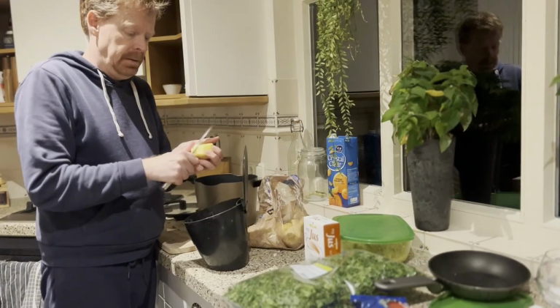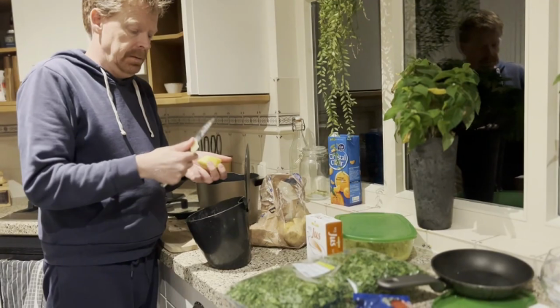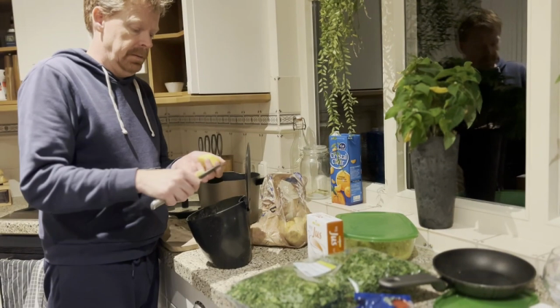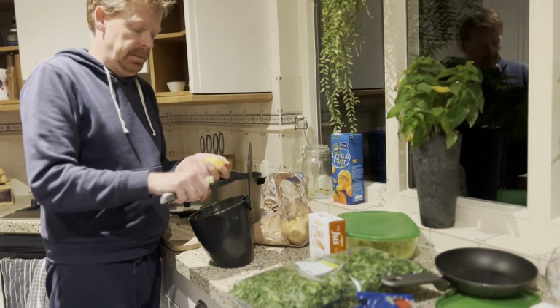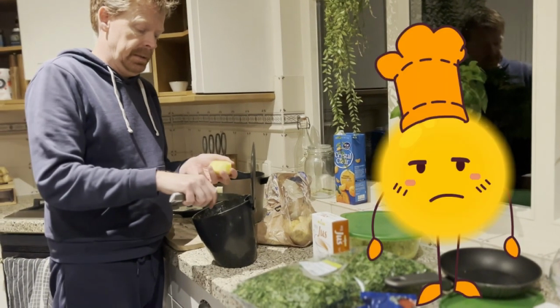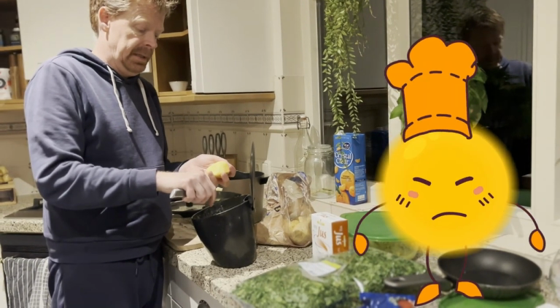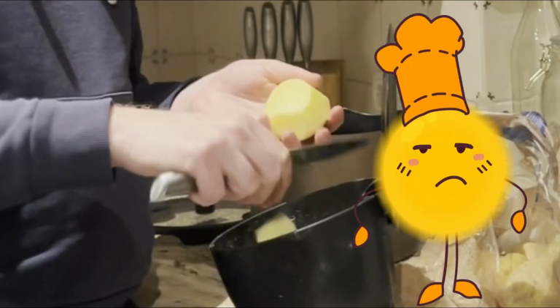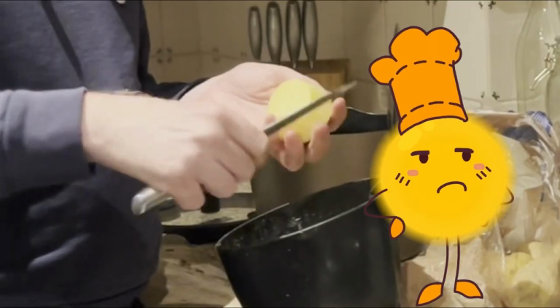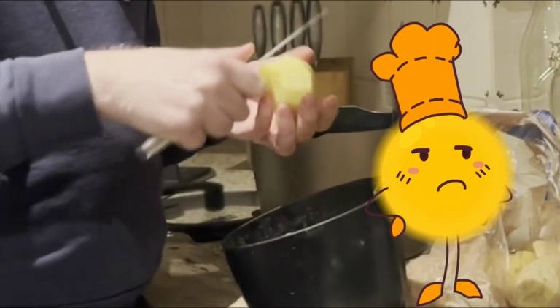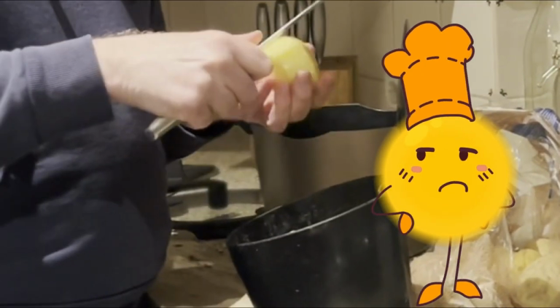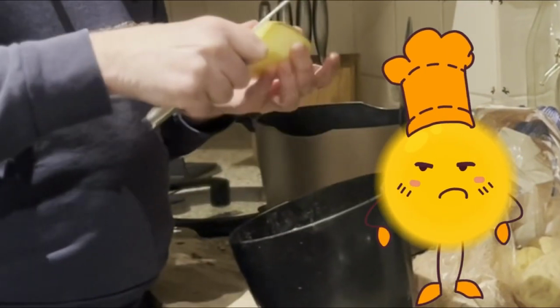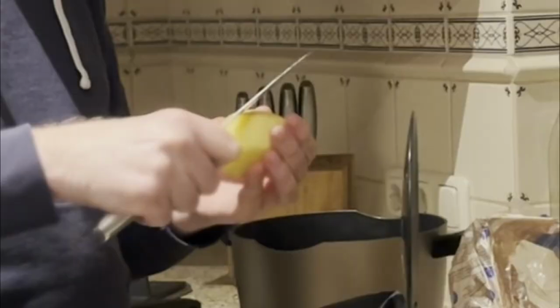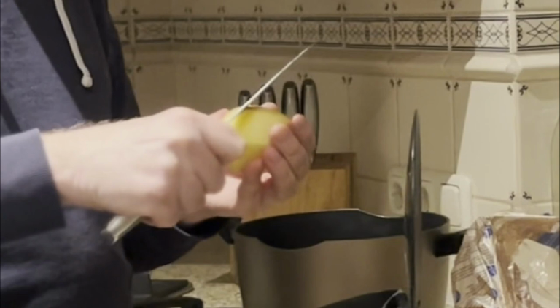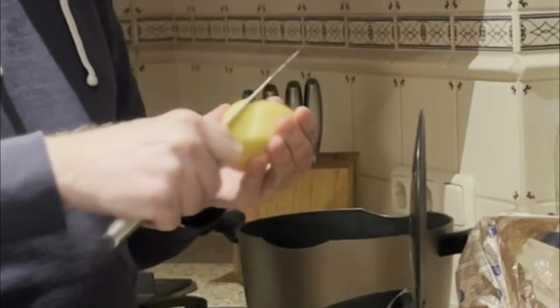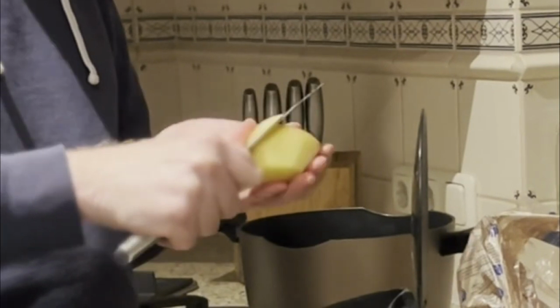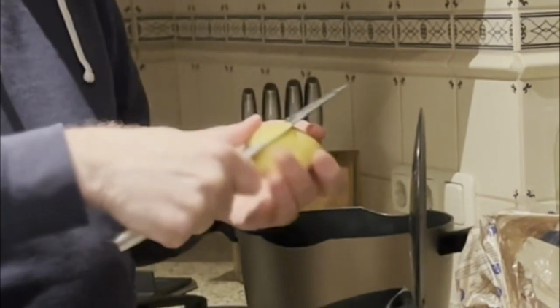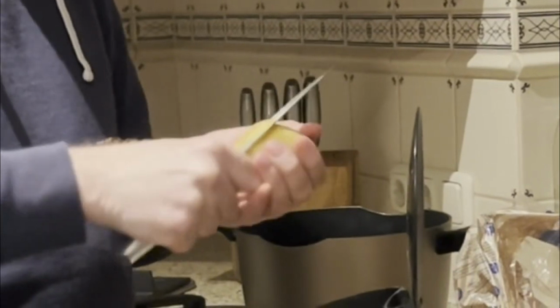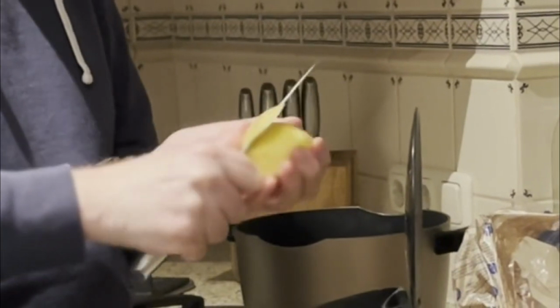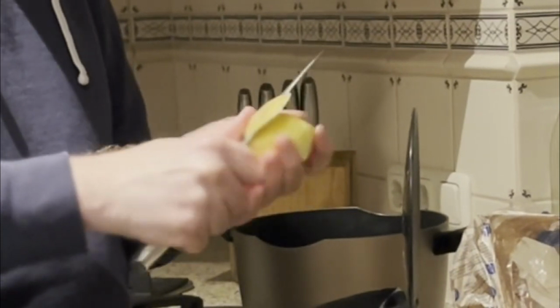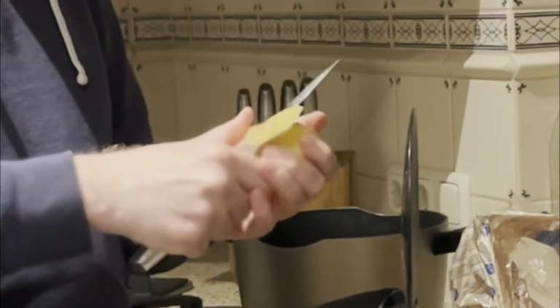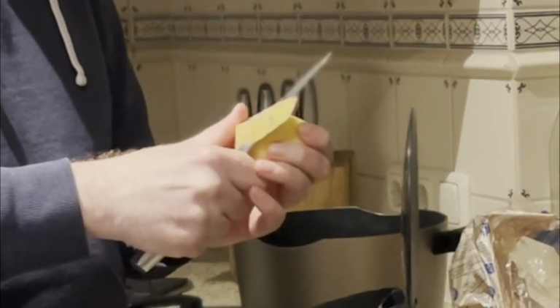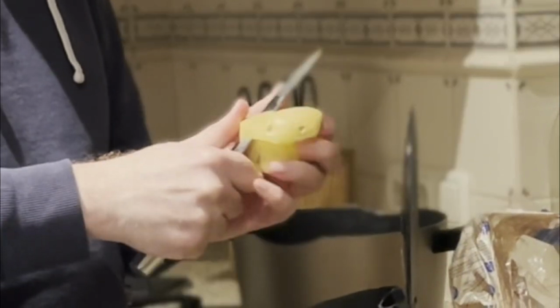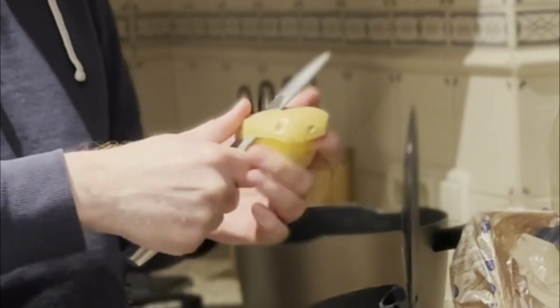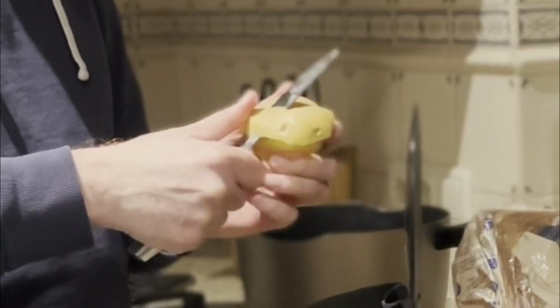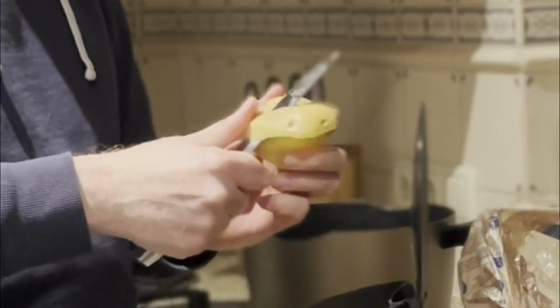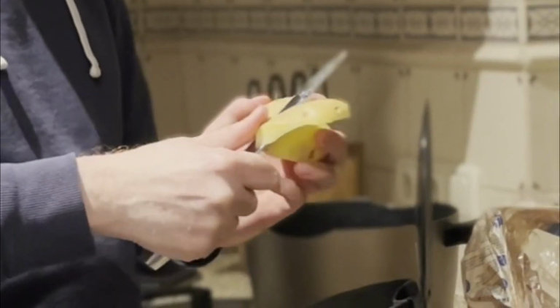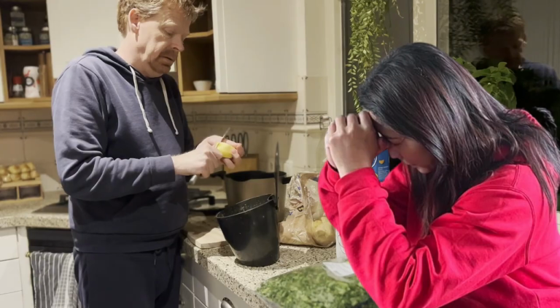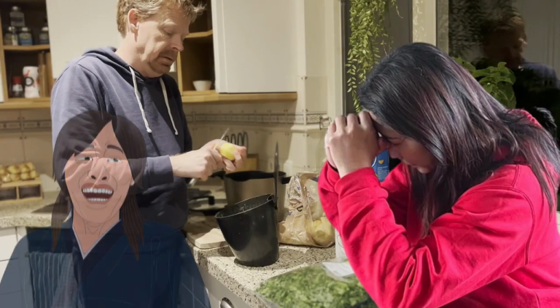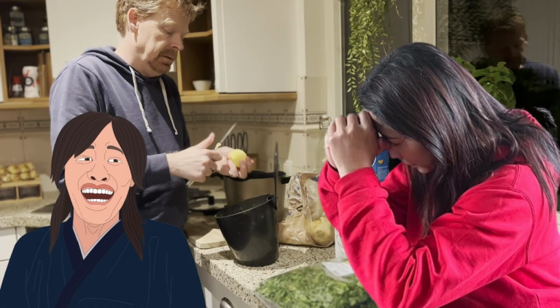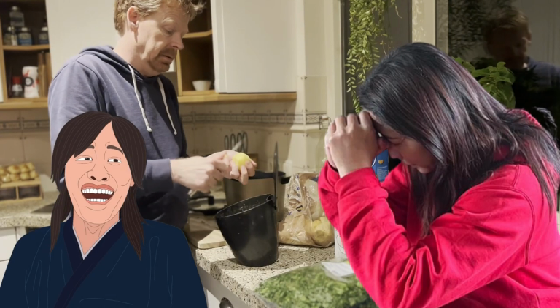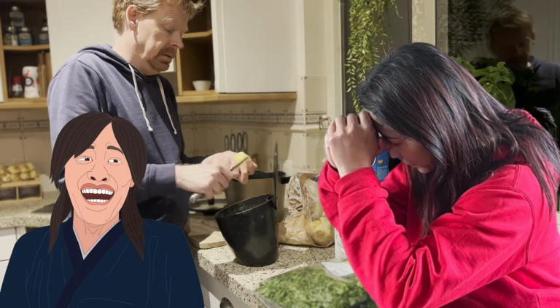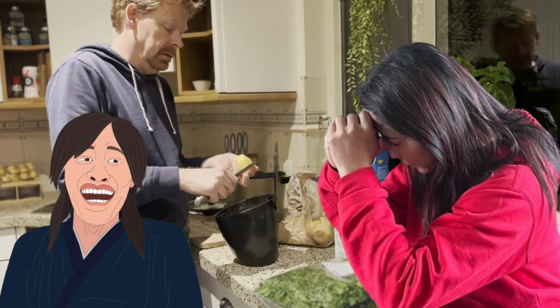You're peeling the potato way too thick. But when I said that, that's my quality. Honey, honey.